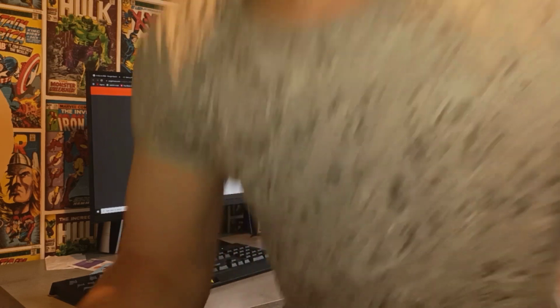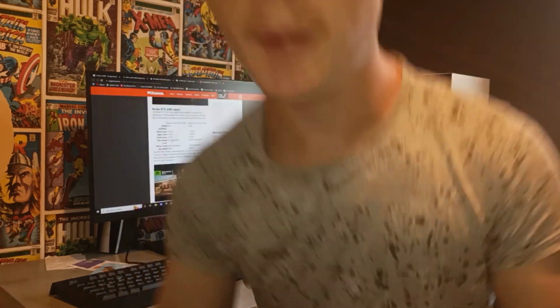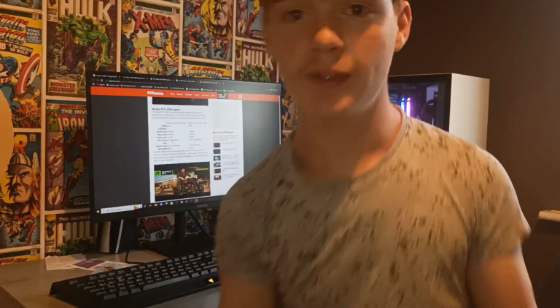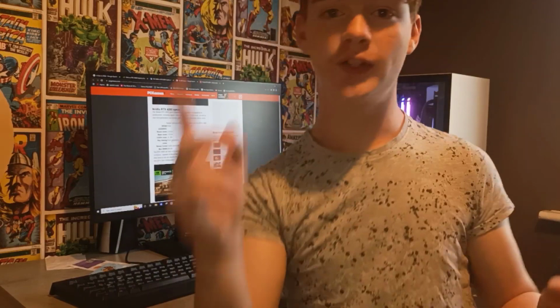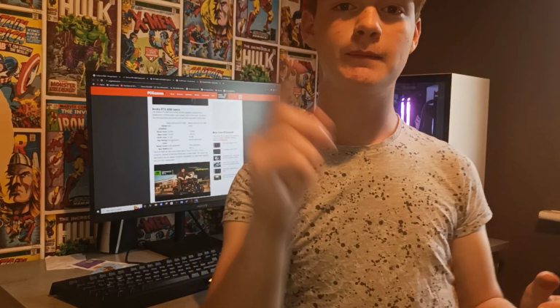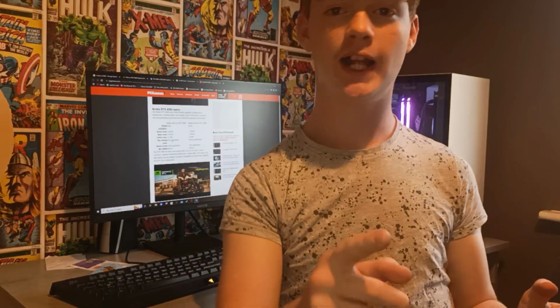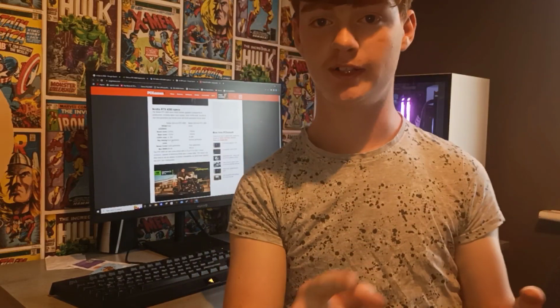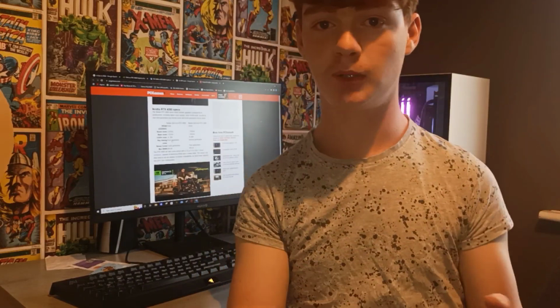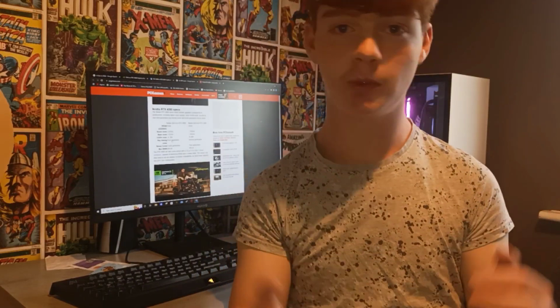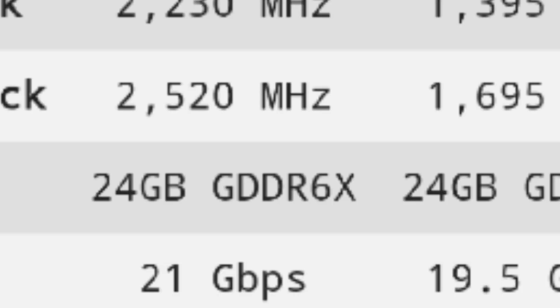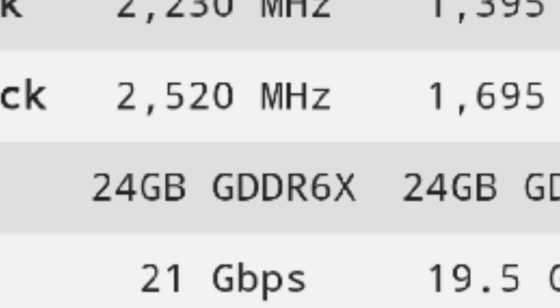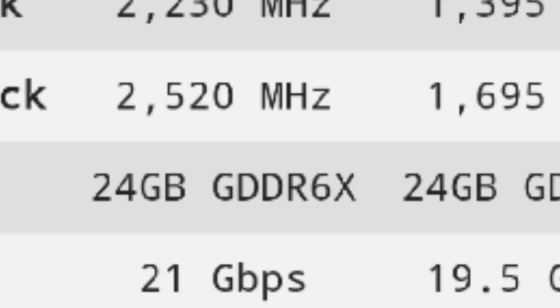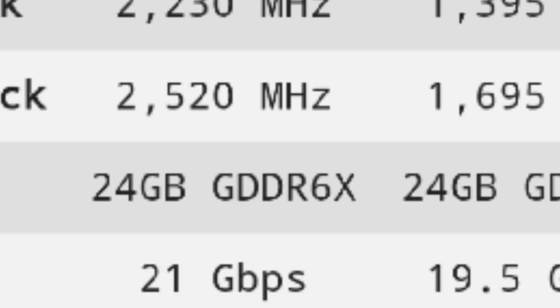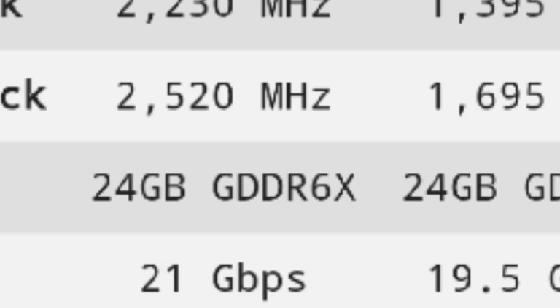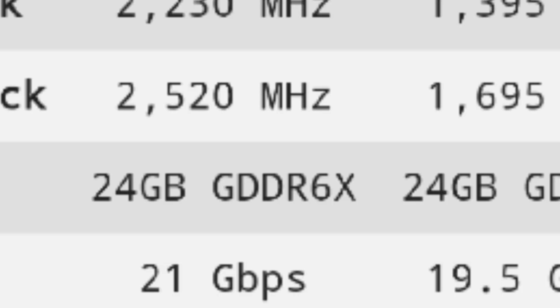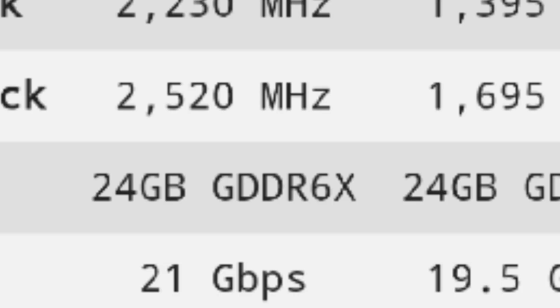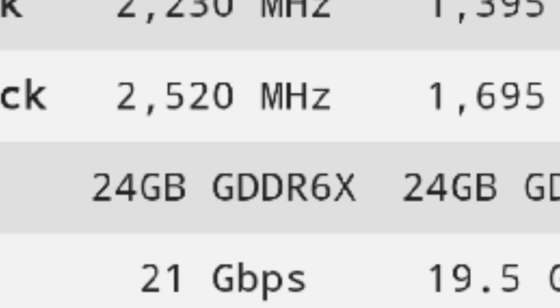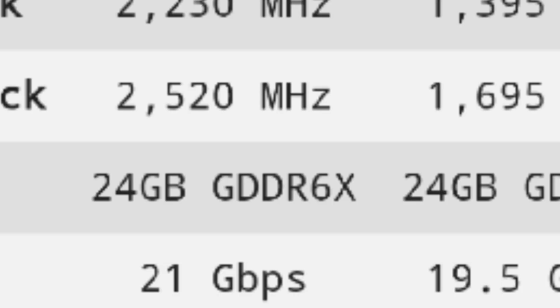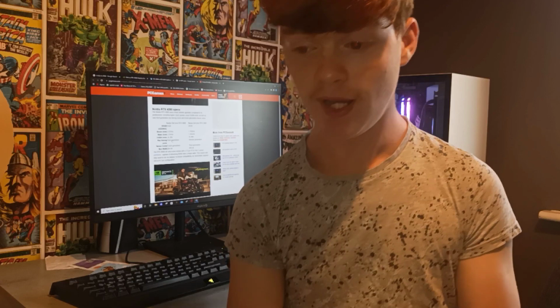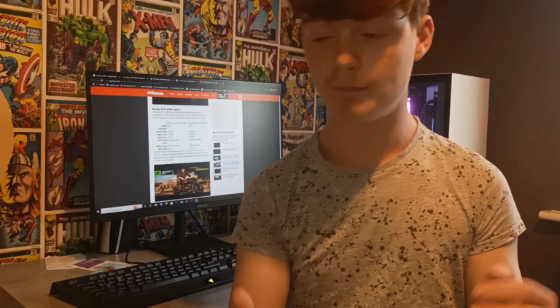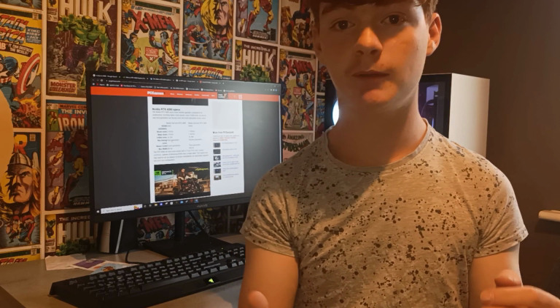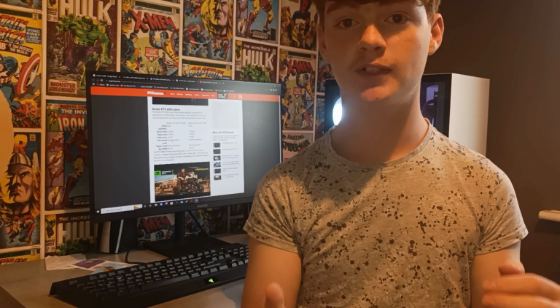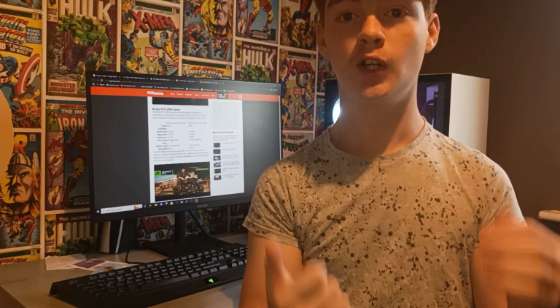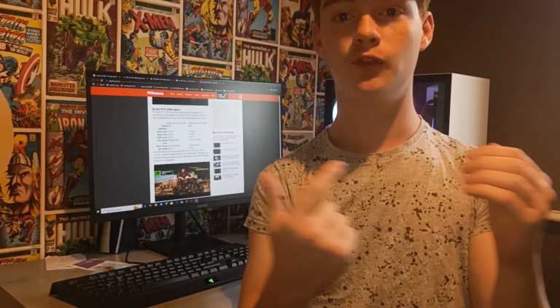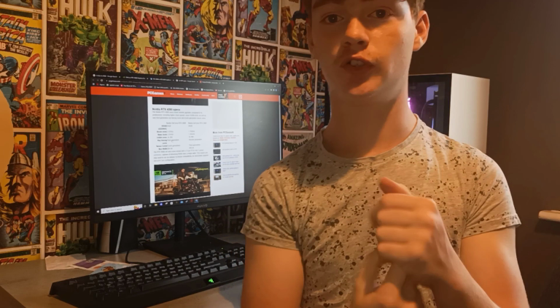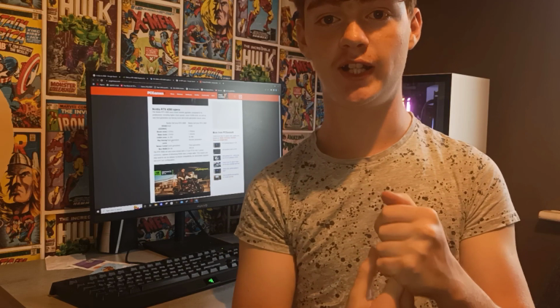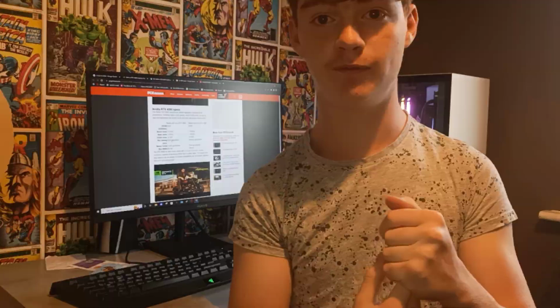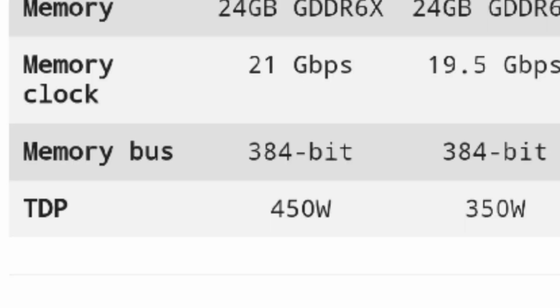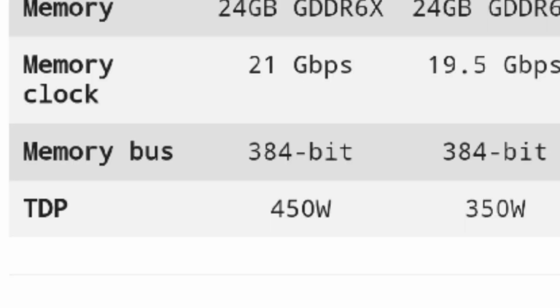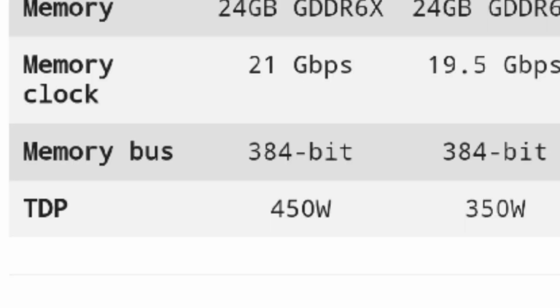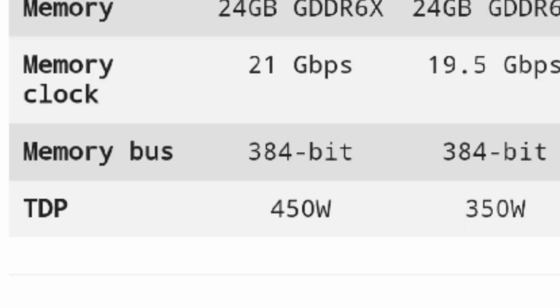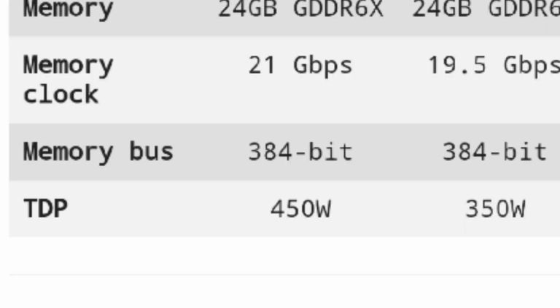Straight away, I'm going to tell you the similarities. Both come with 24GB DDR6X VRAM and a memory bus of 384 bits.